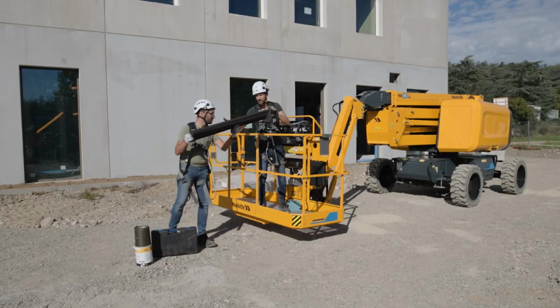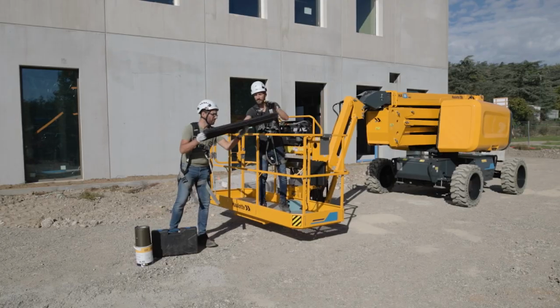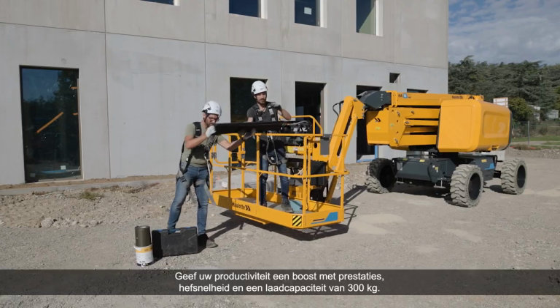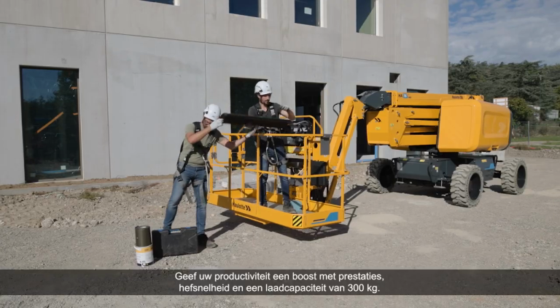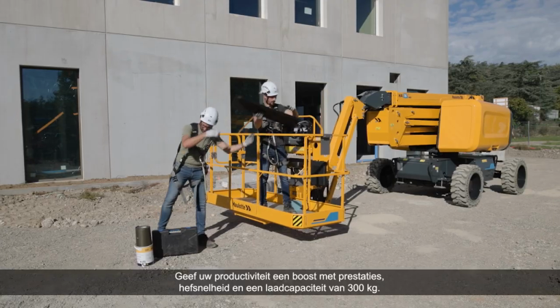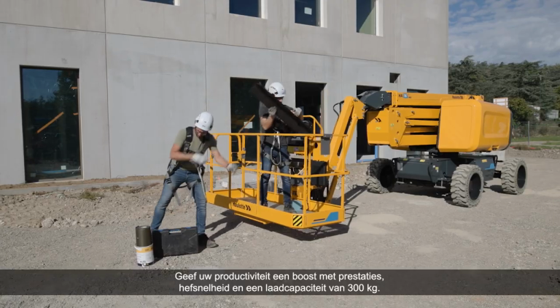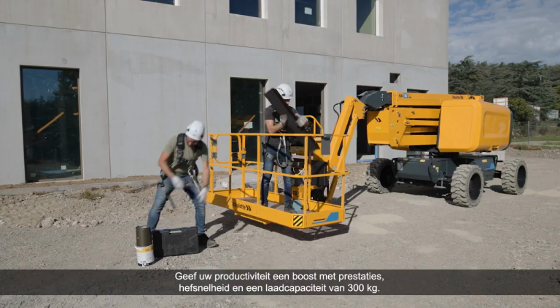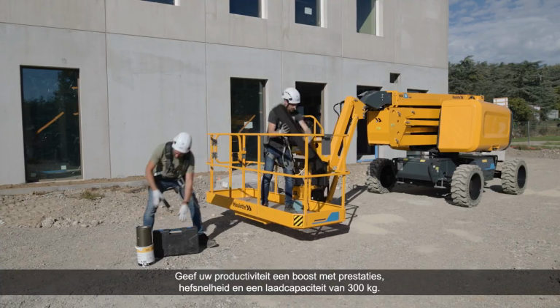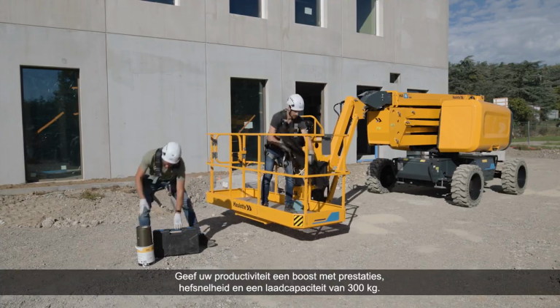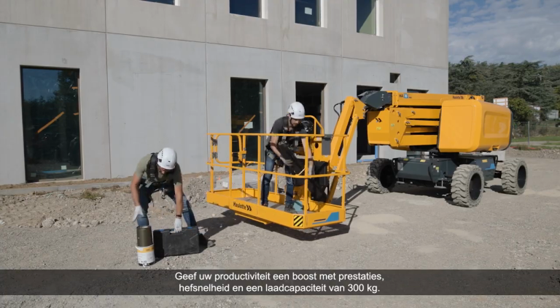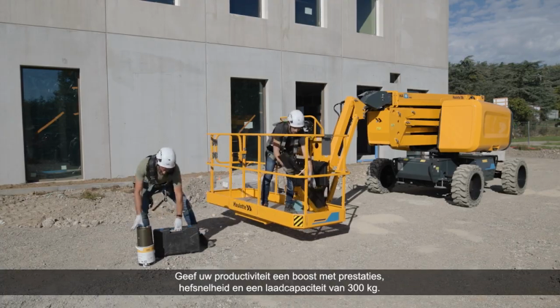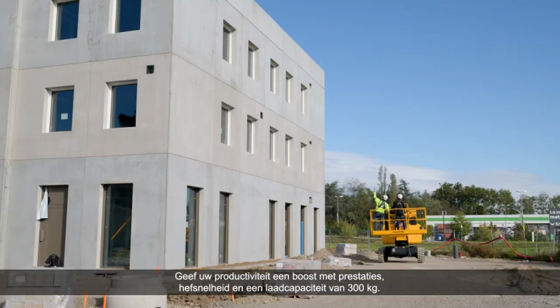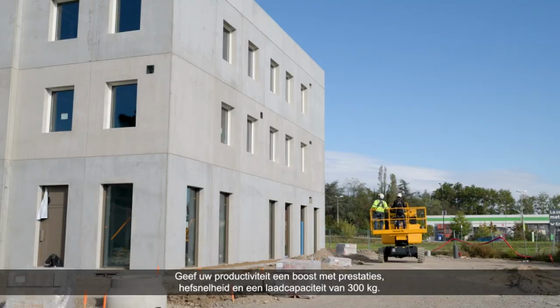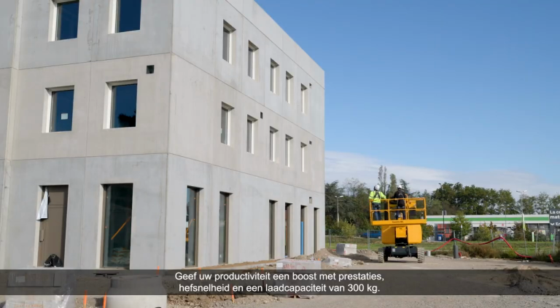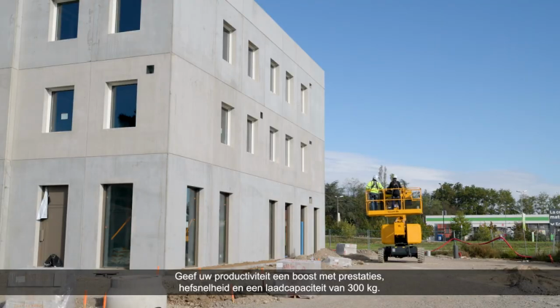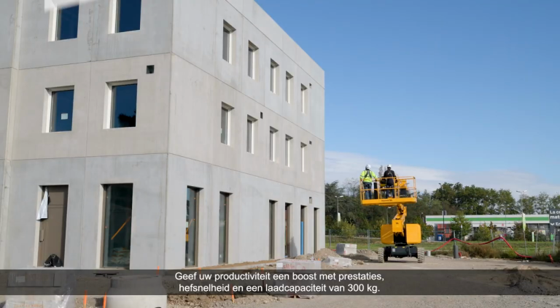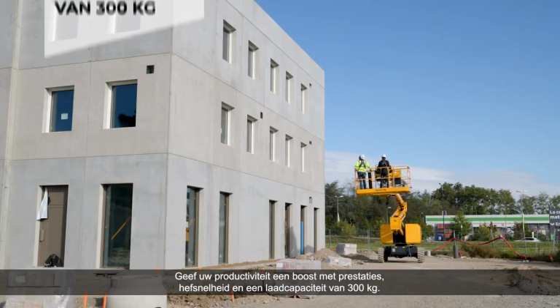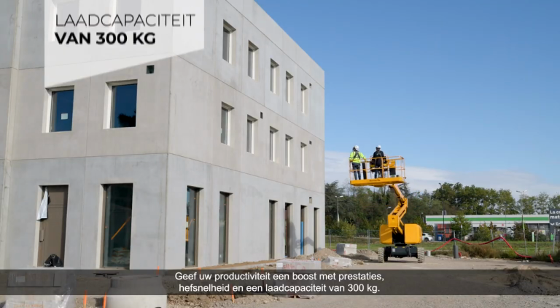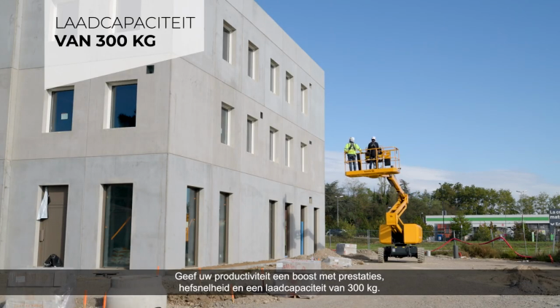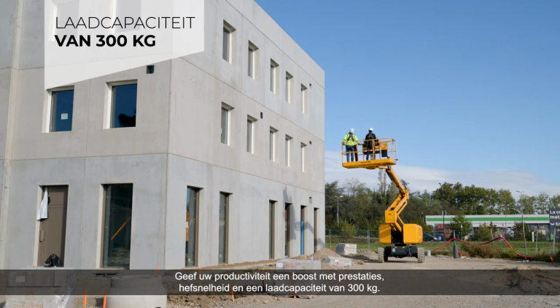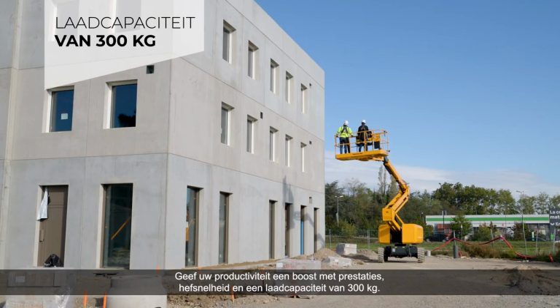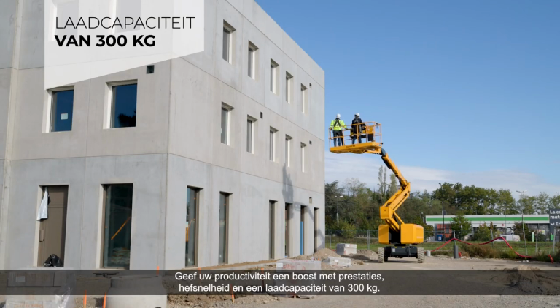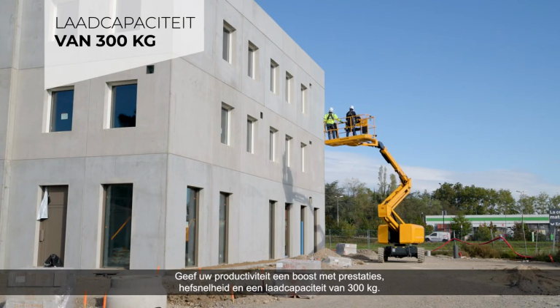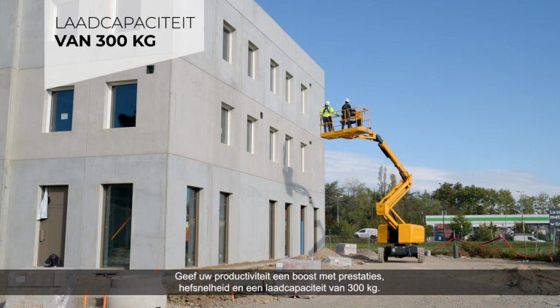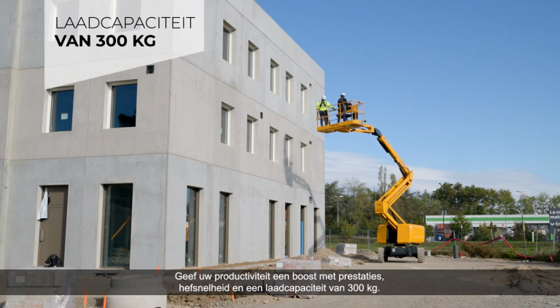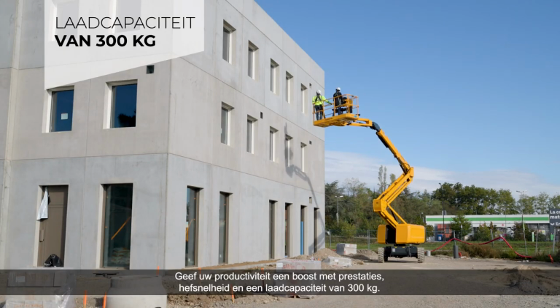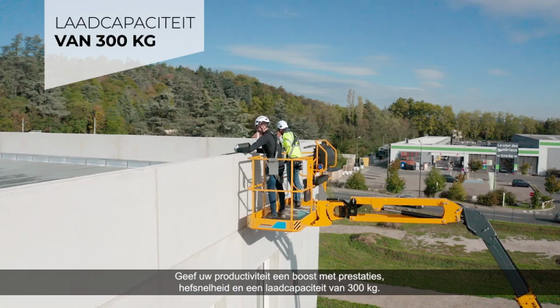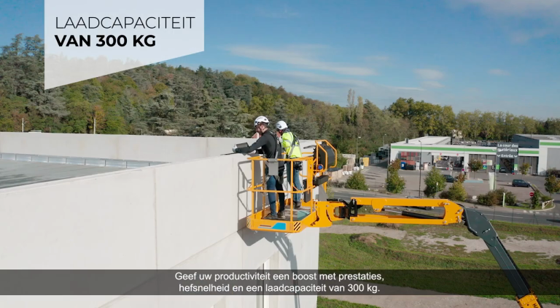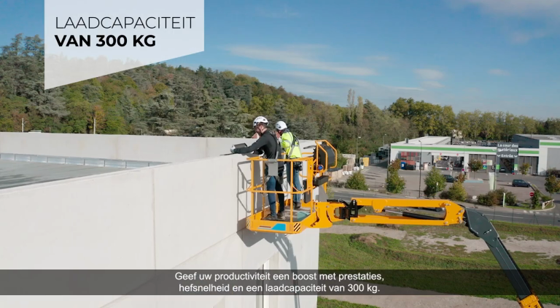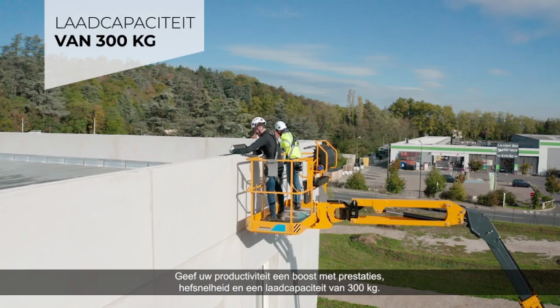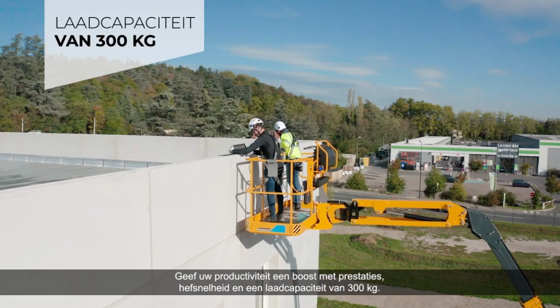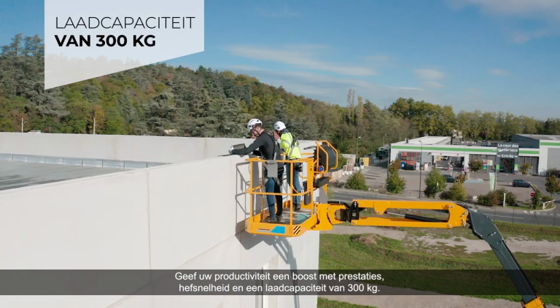Boost its productivity with its 300-kilogram load capacity, performance and lifting speed.